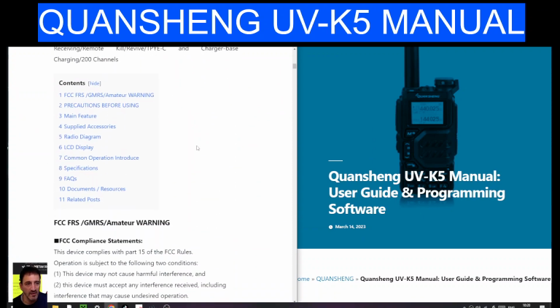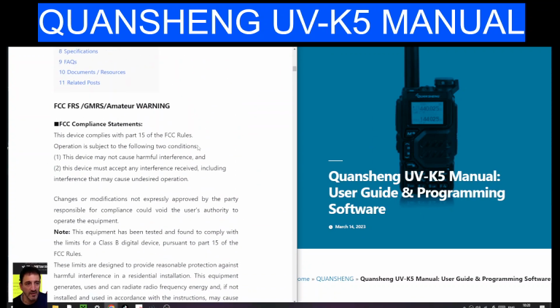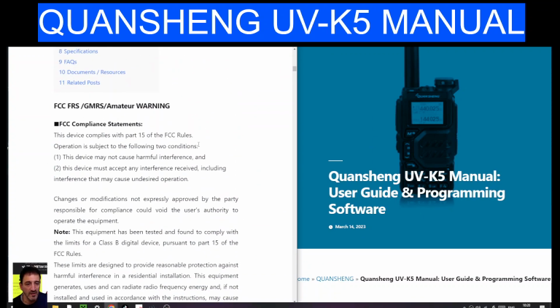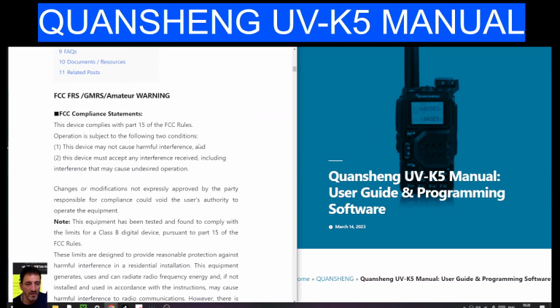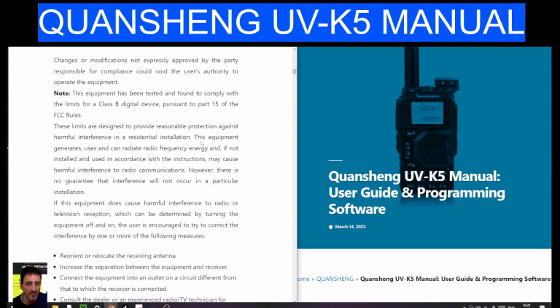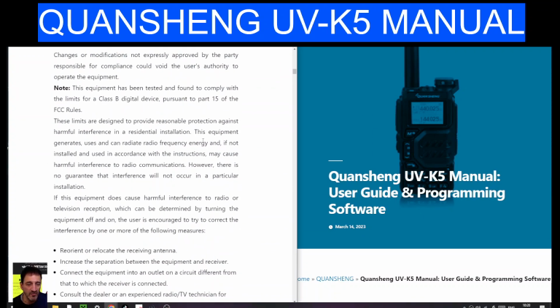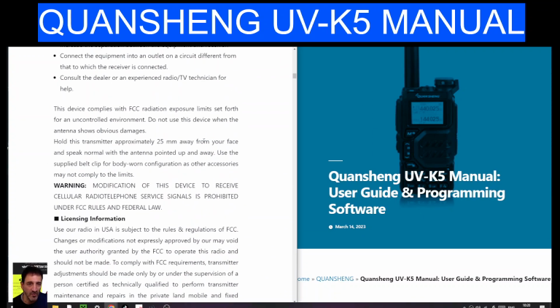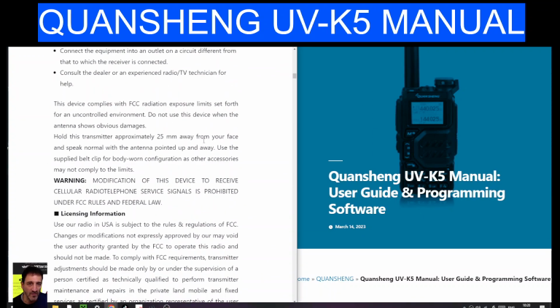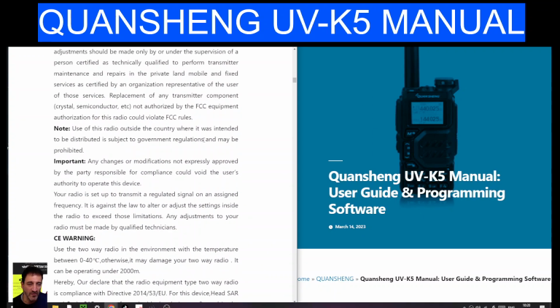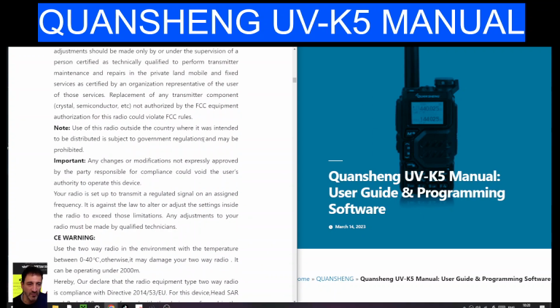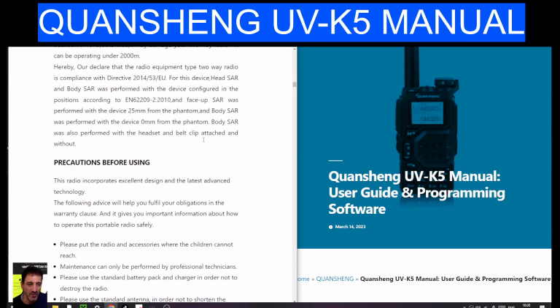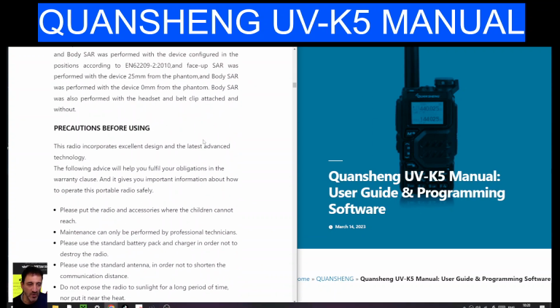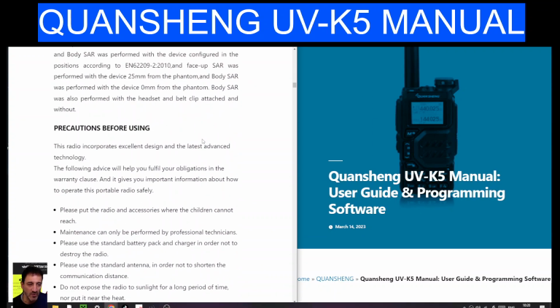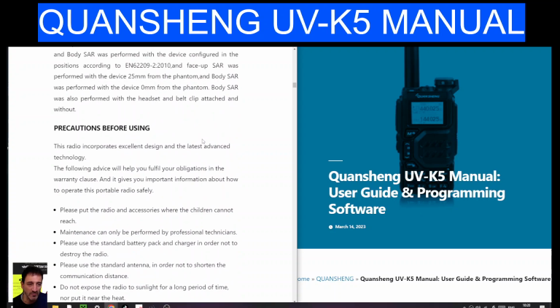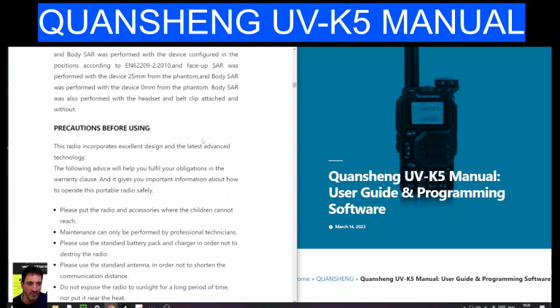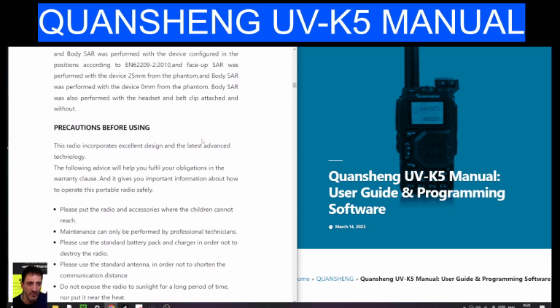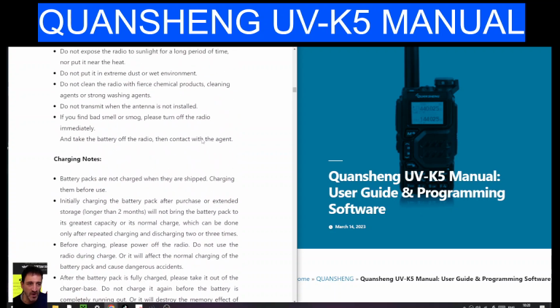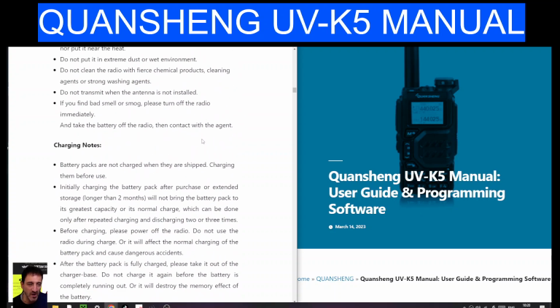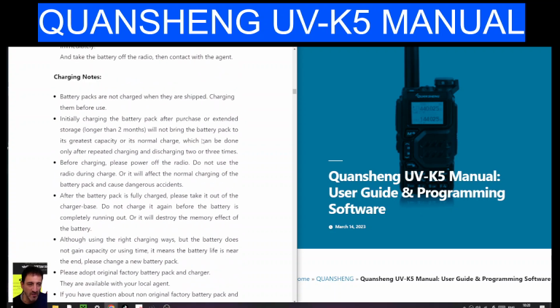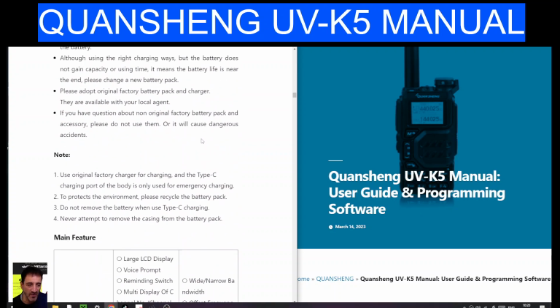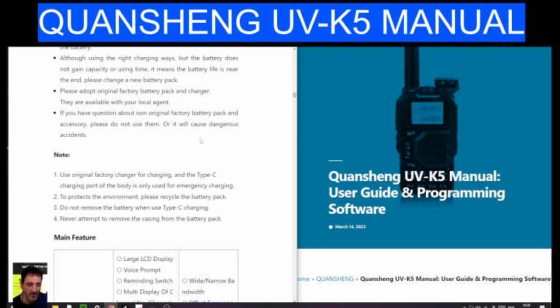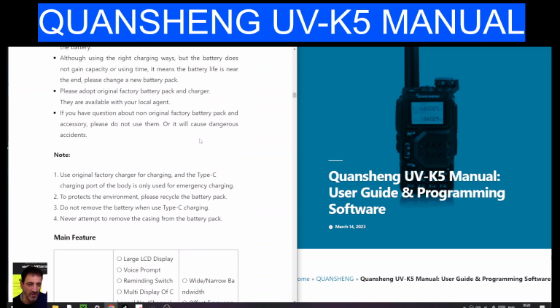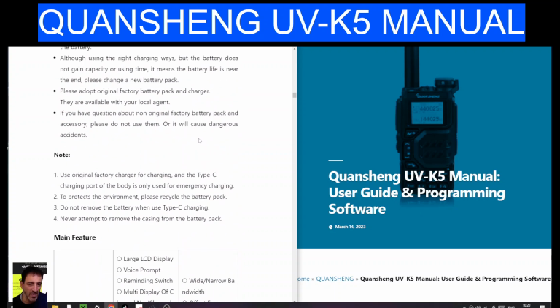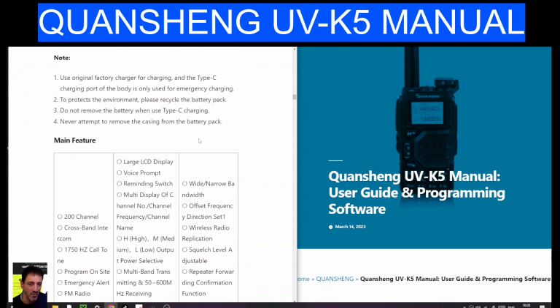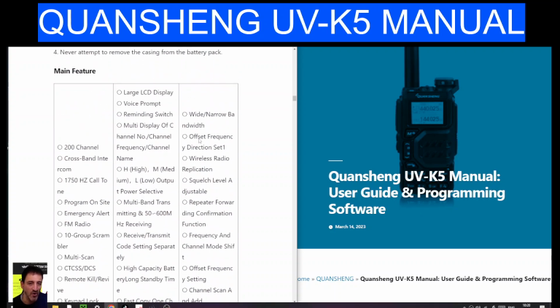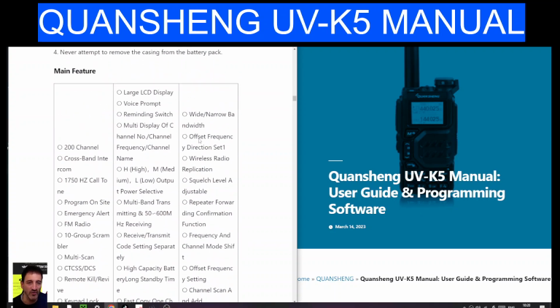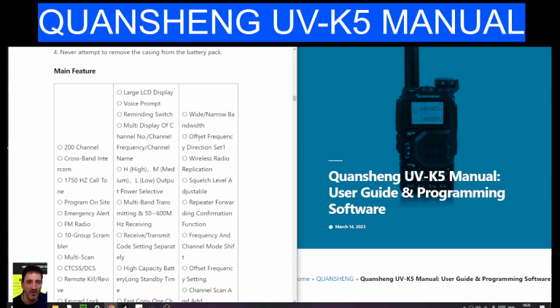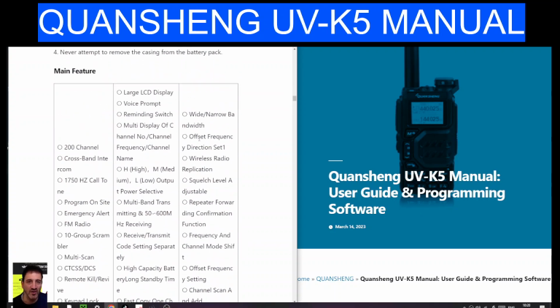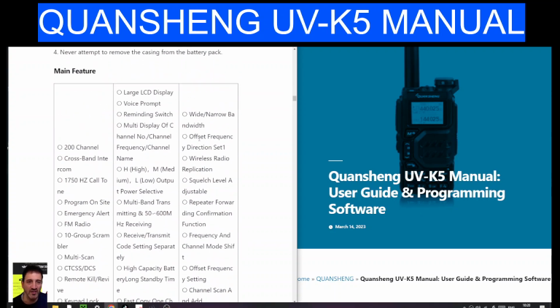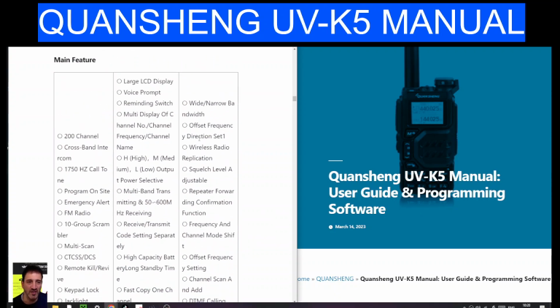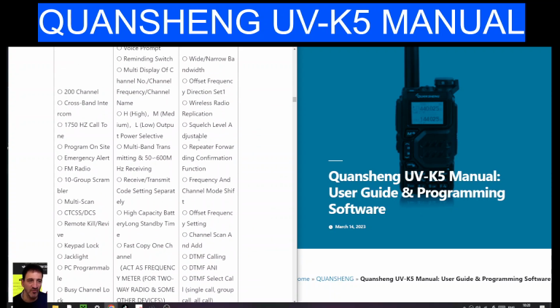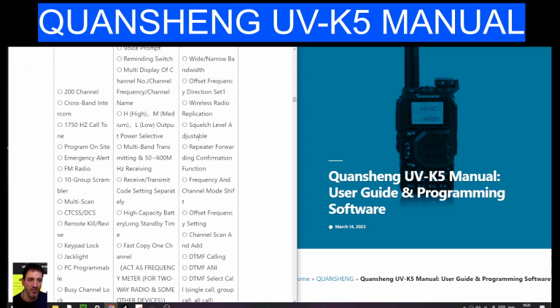Check it out — link in the description. Thanks, watch my channel. 73, all the best.